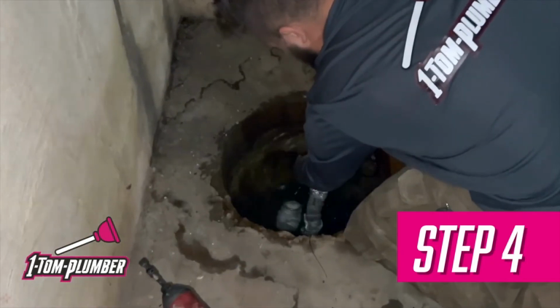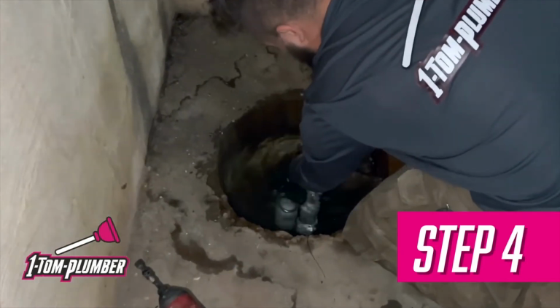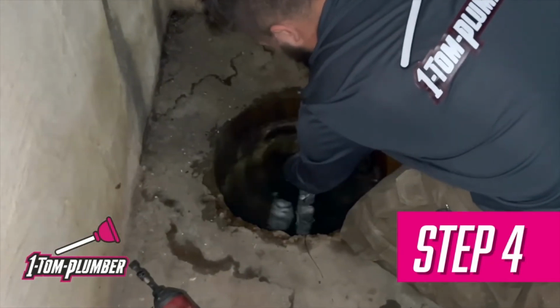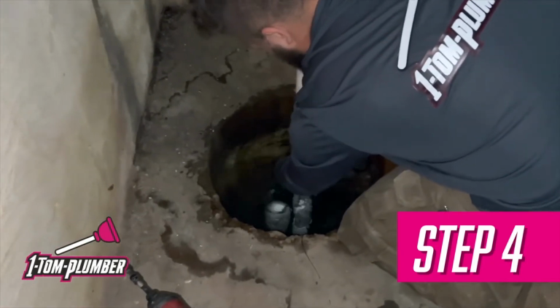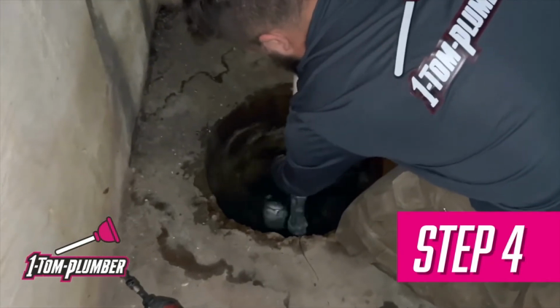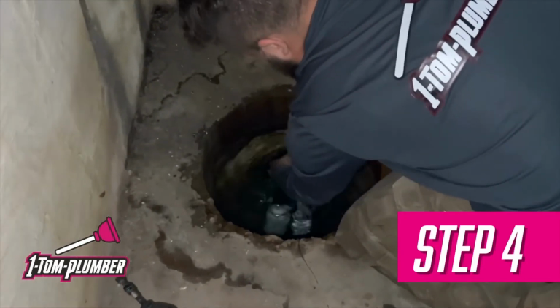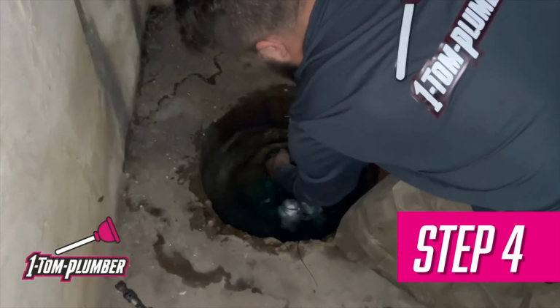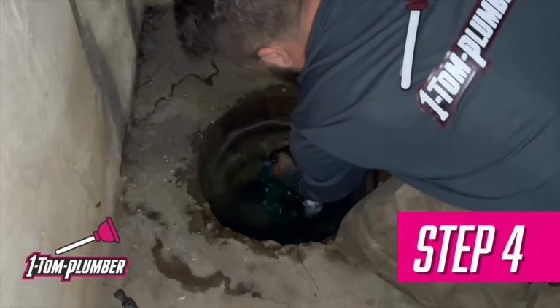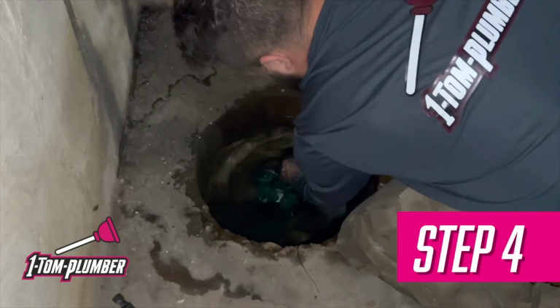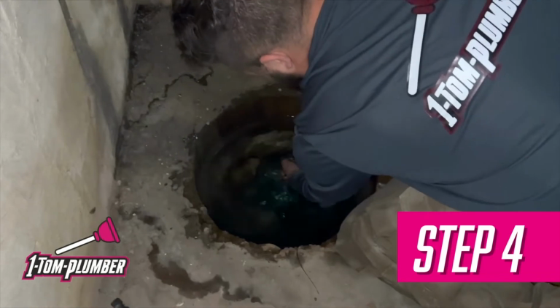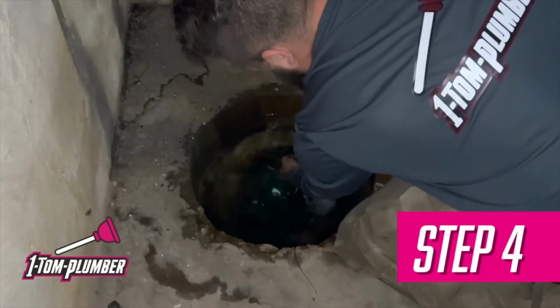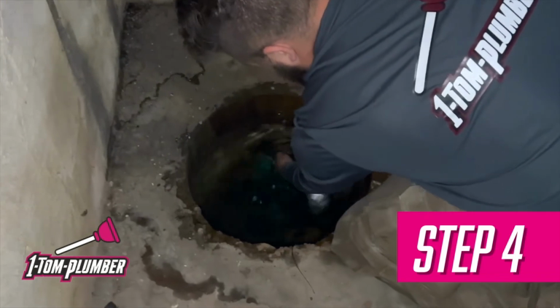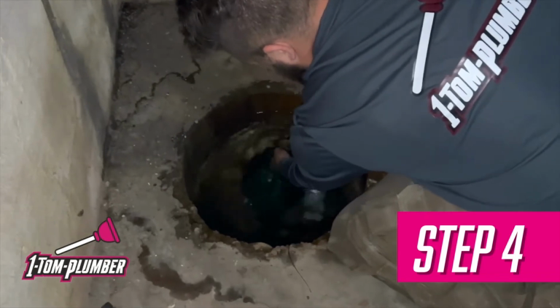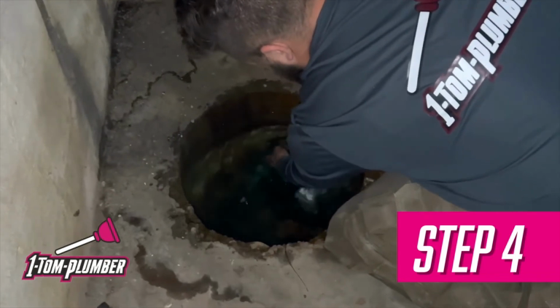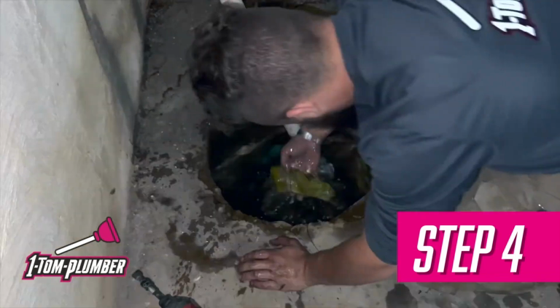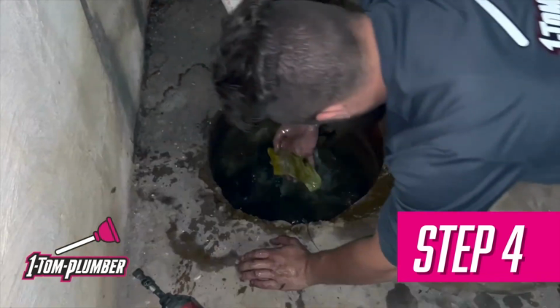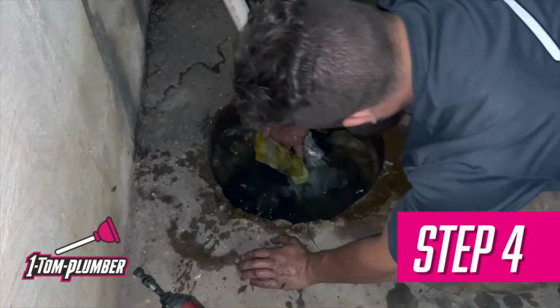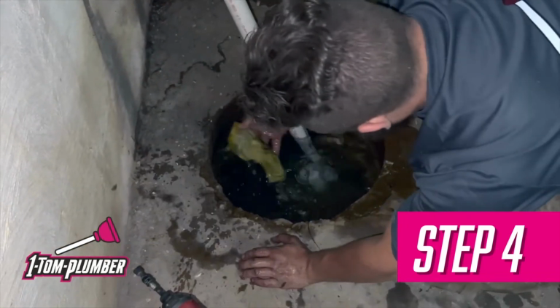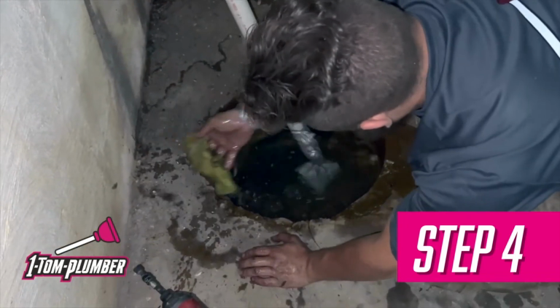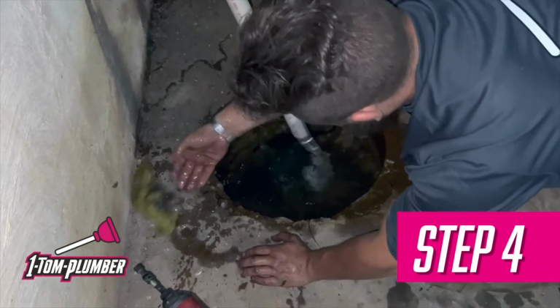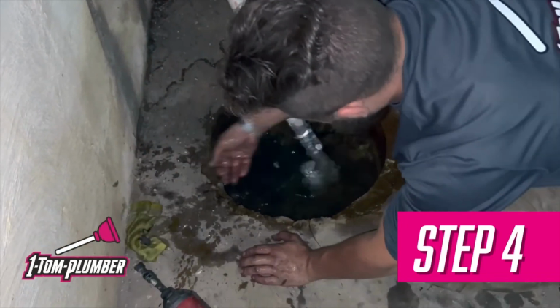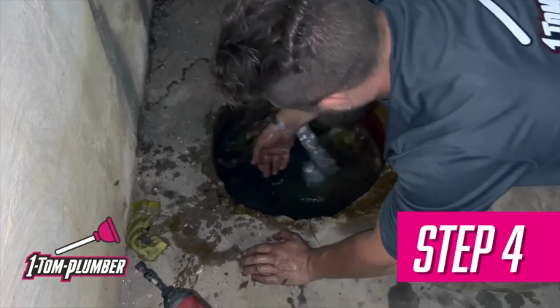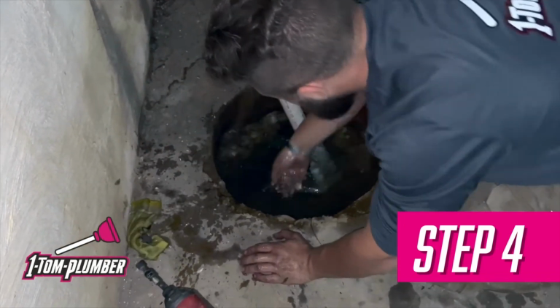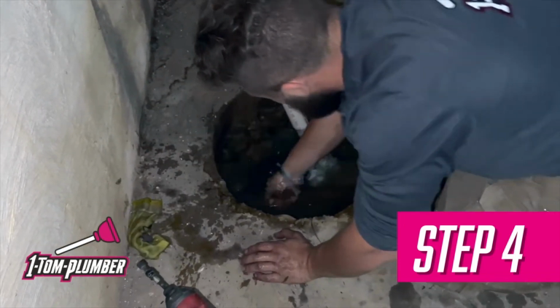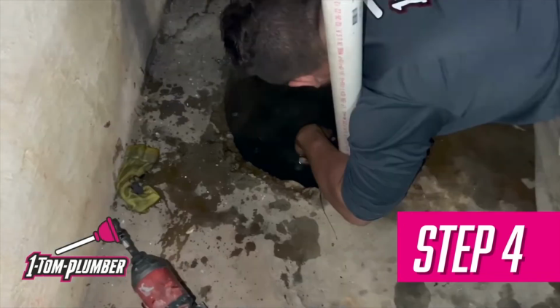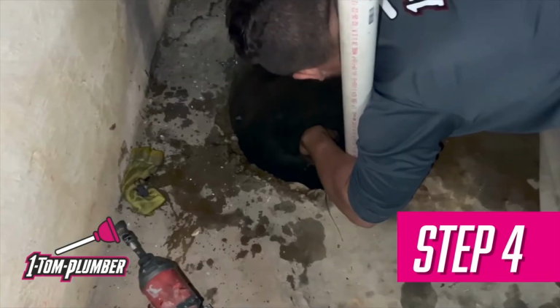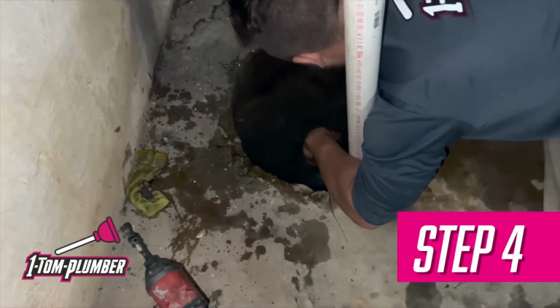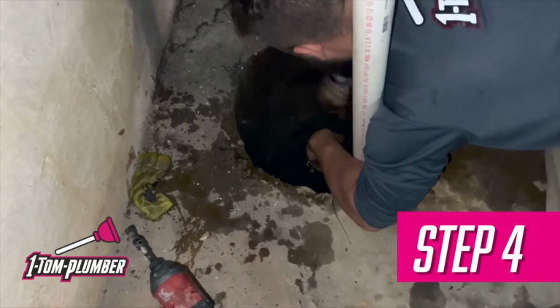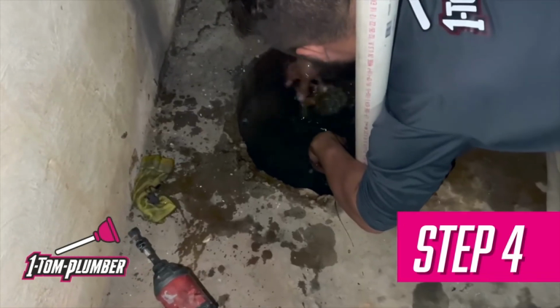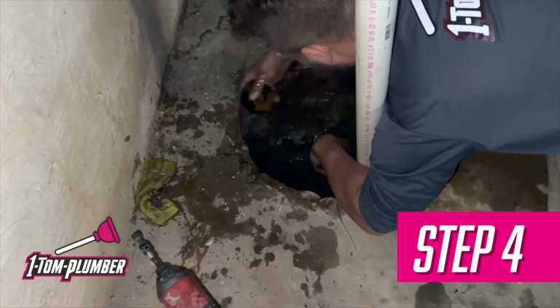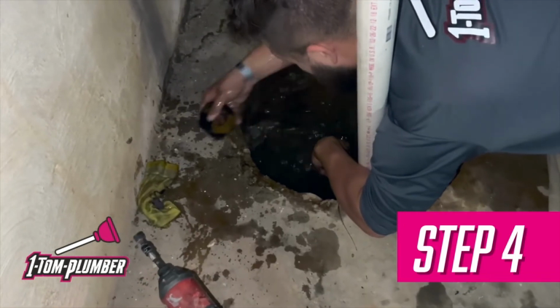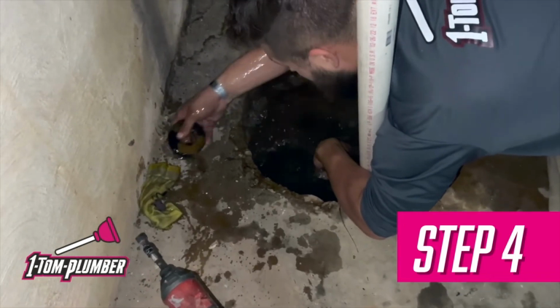Step four: place the new sump pump in. While you're at it, pull out any other random materials that are down in there.